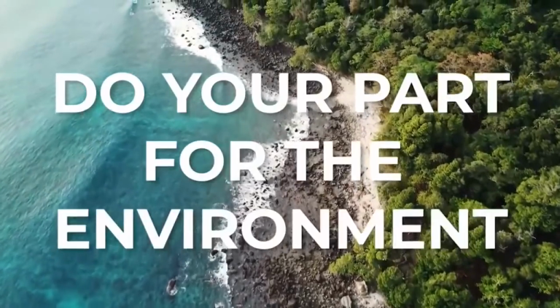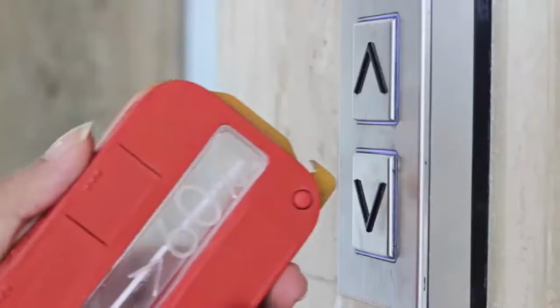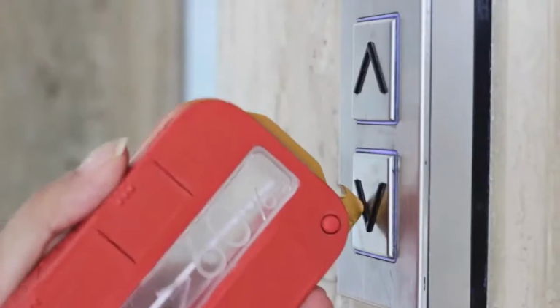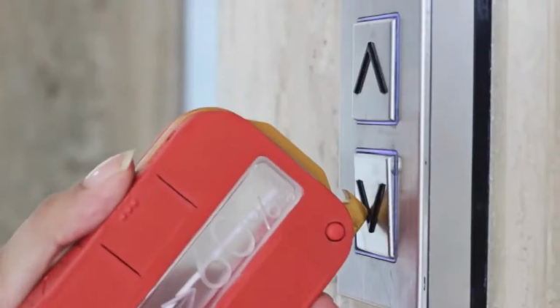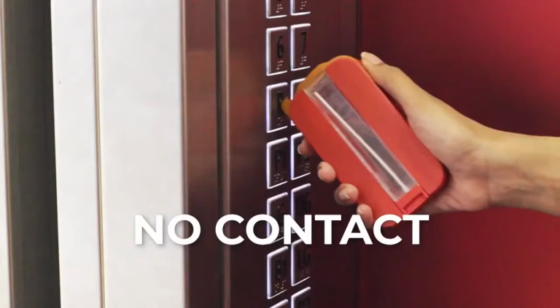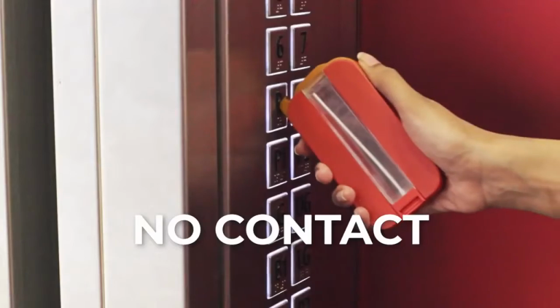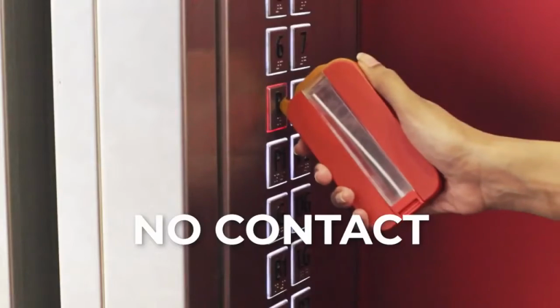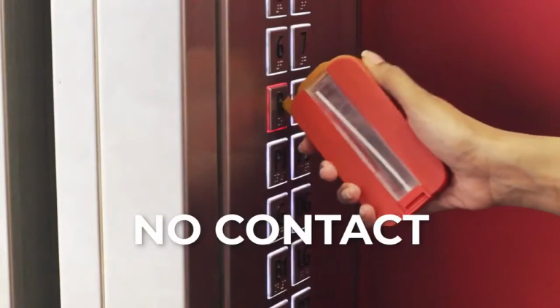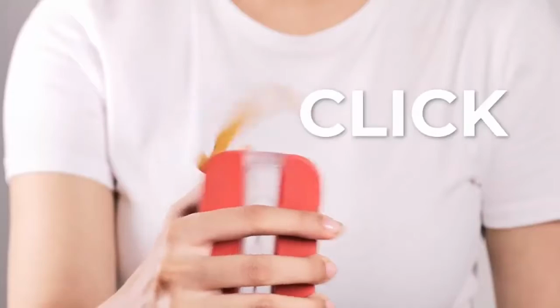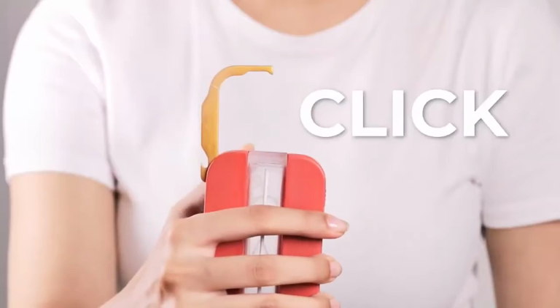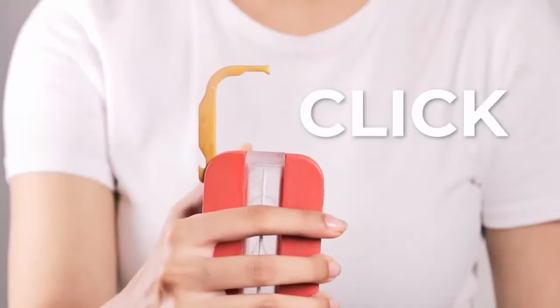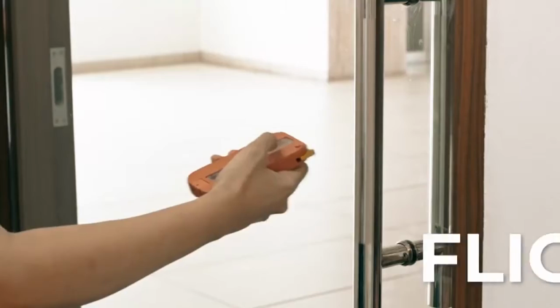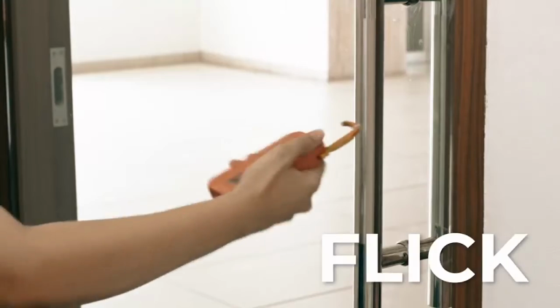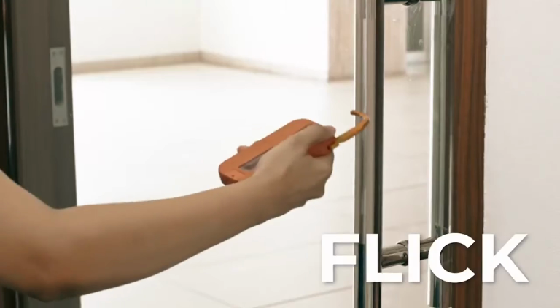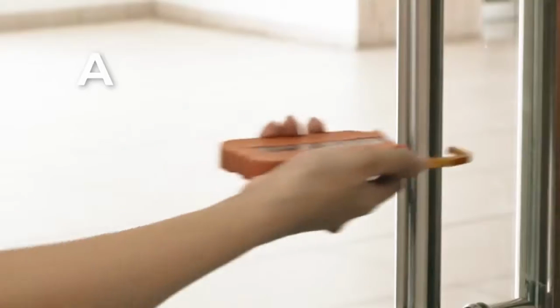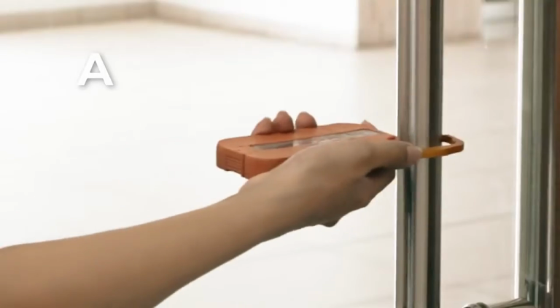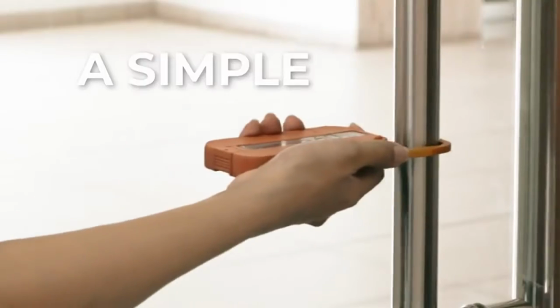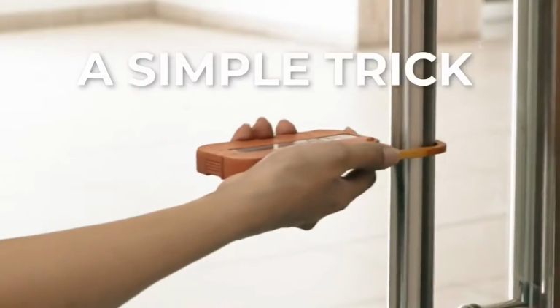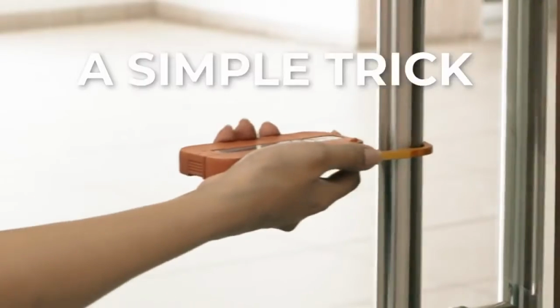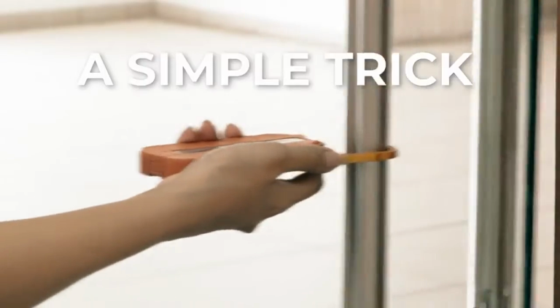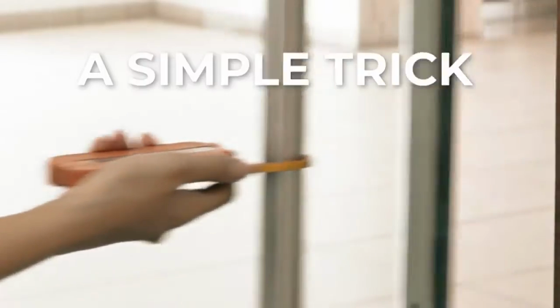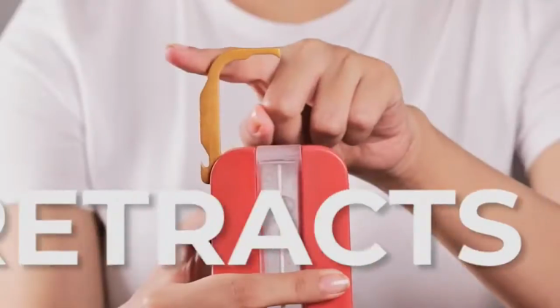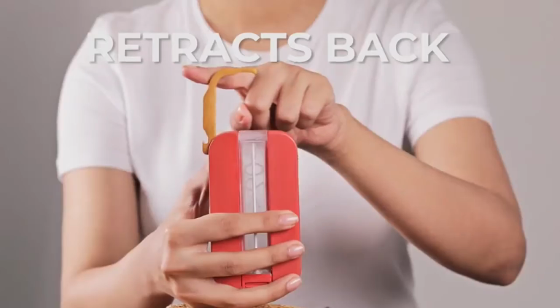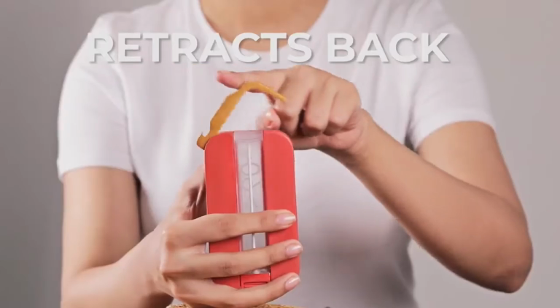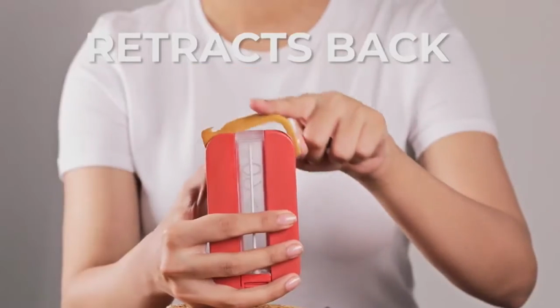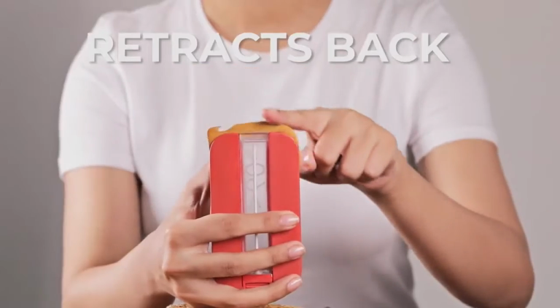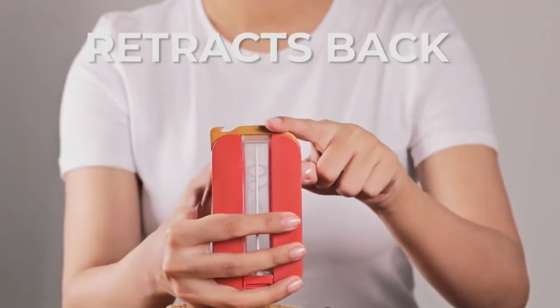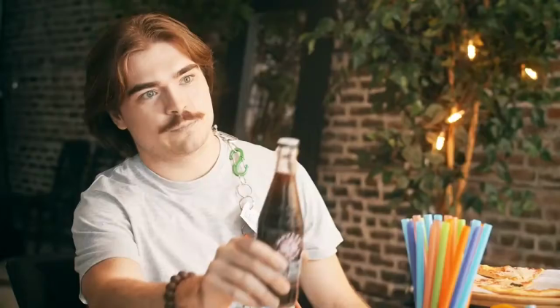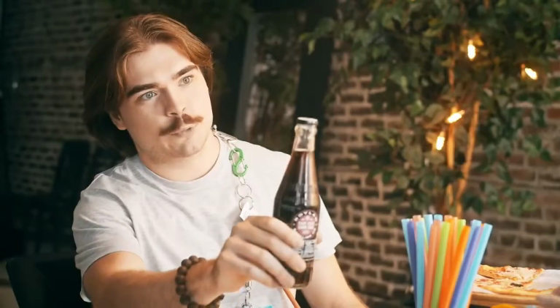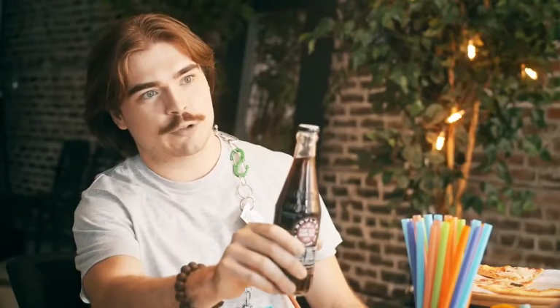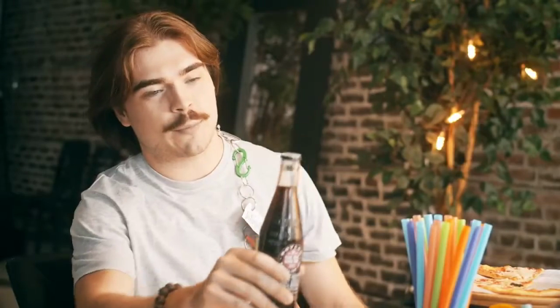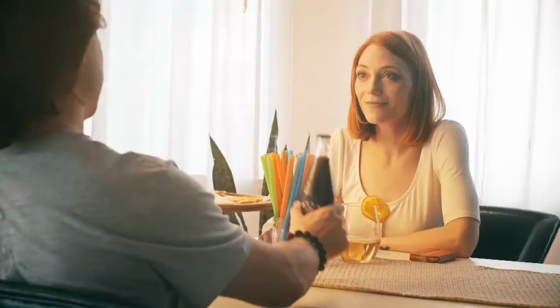You can now avoid touching surfaces with the no-touch hygiene tool. Drinks on me.